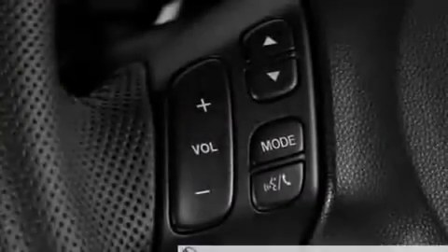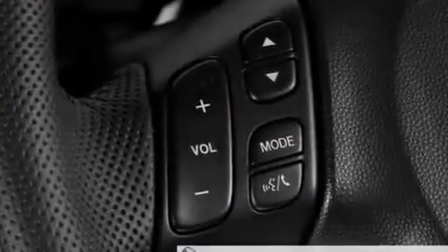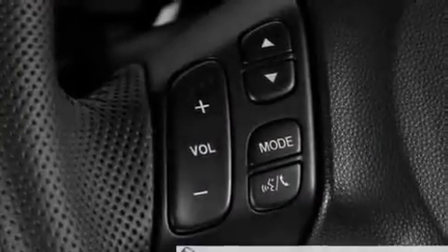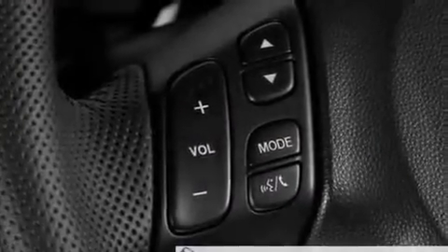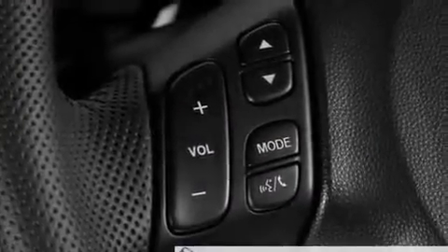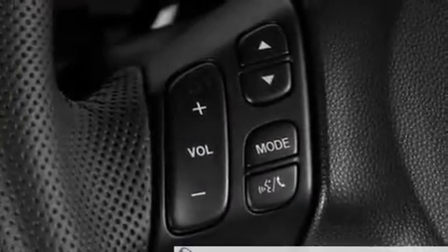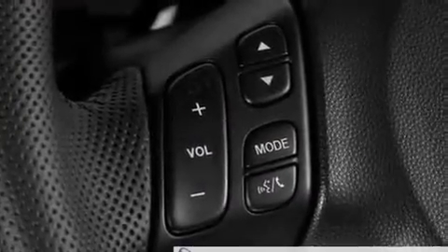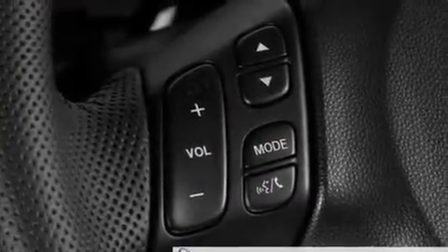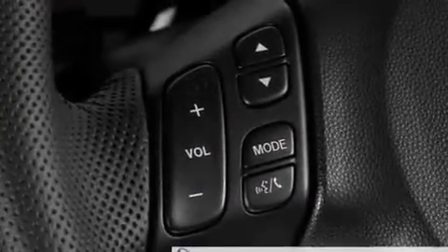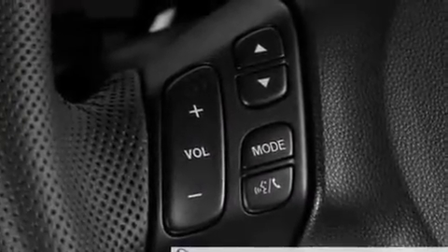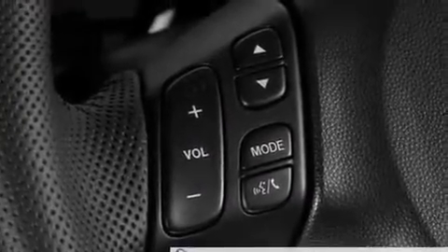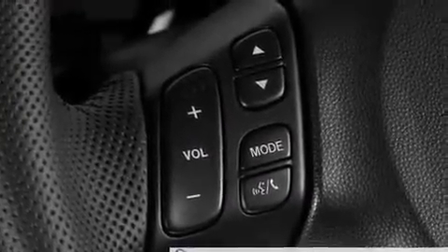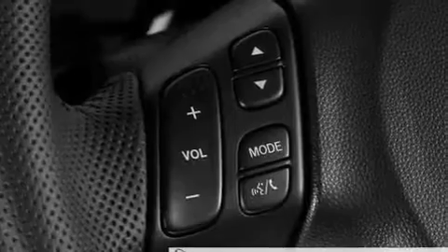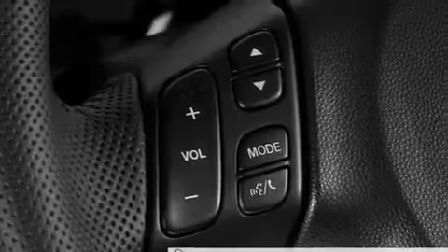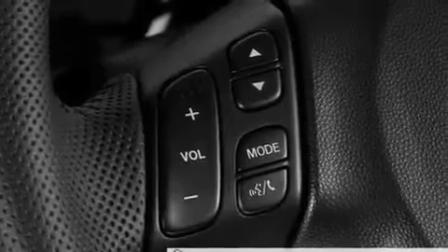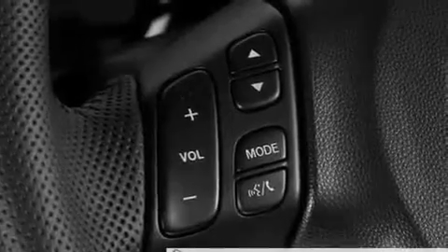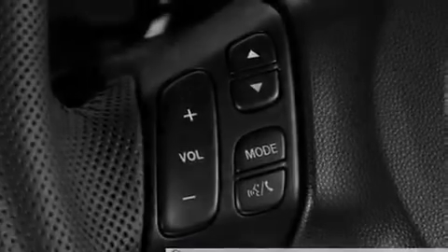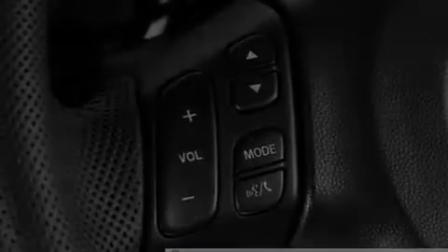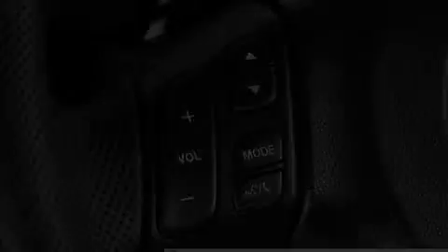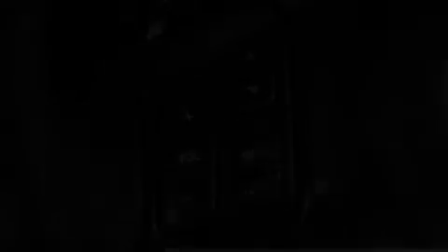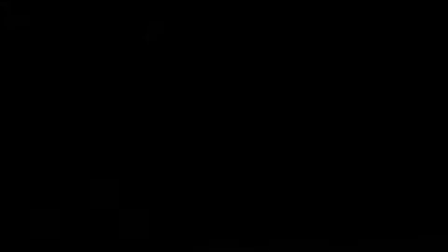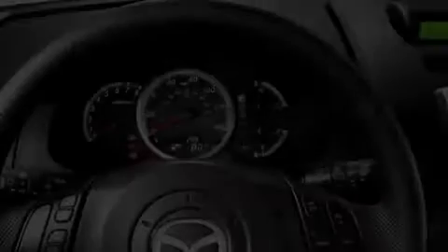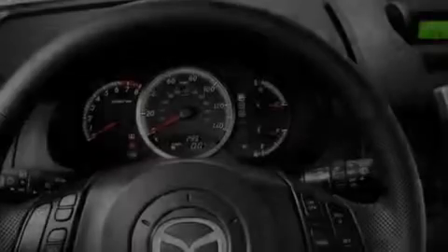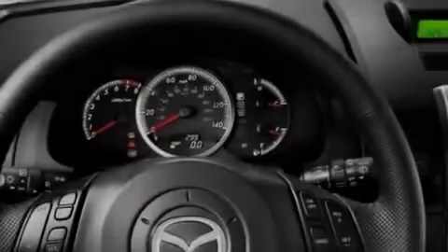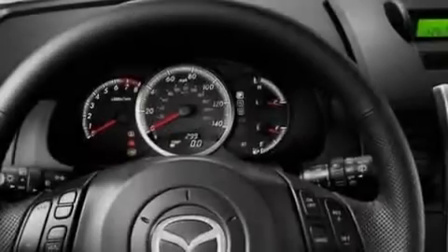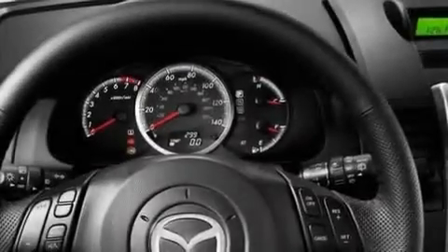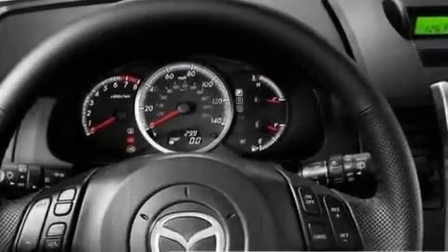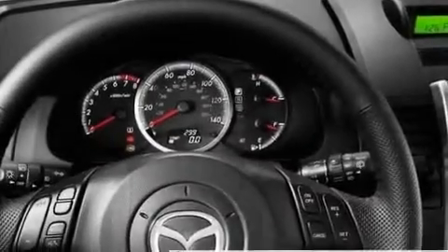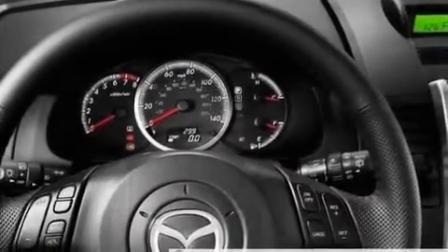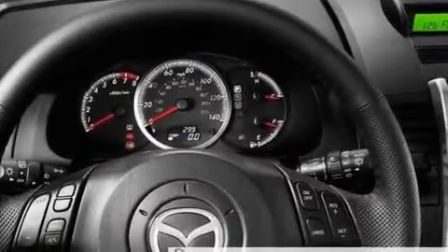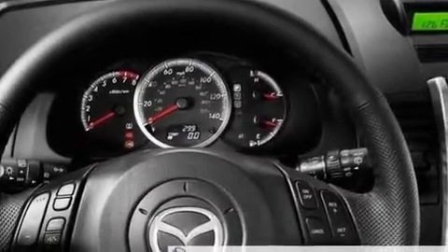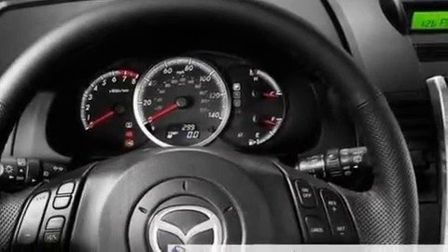Additional features include a security system, a low tire pressure indicator, a keyless entry system, and aluminum wheels.